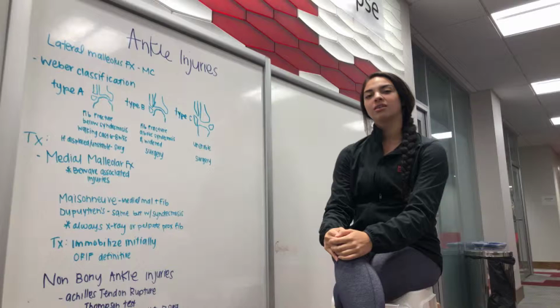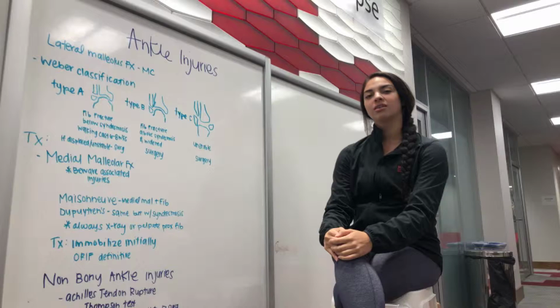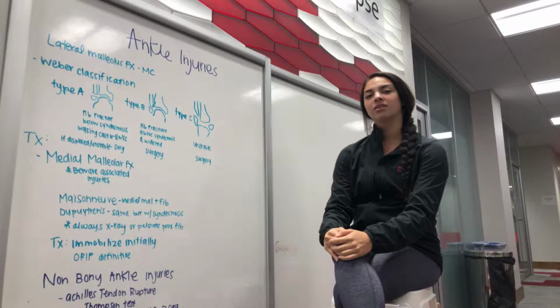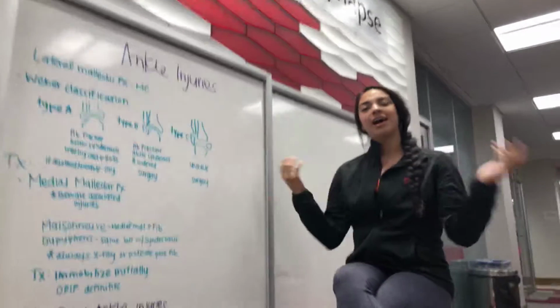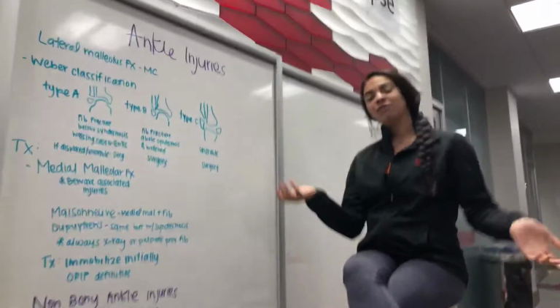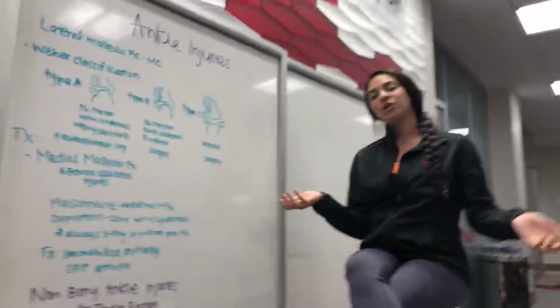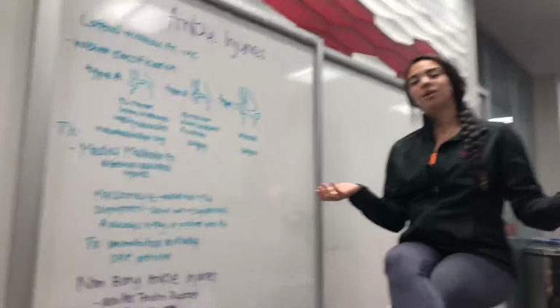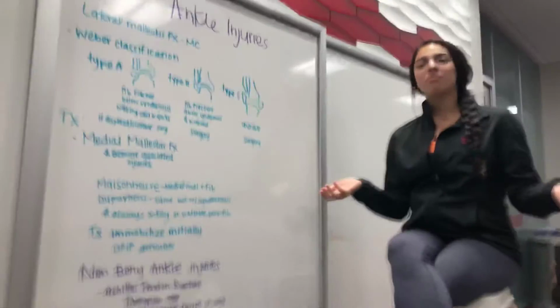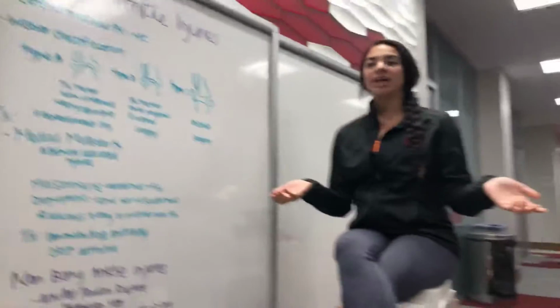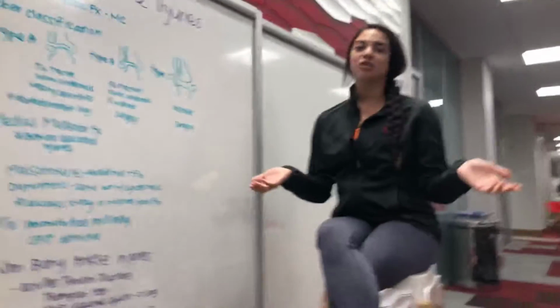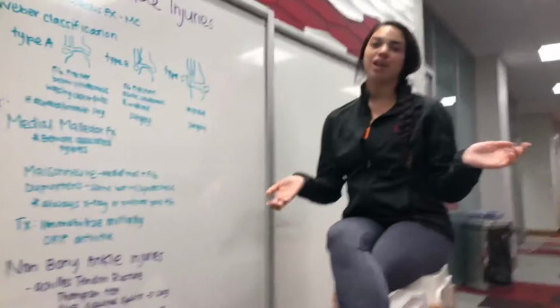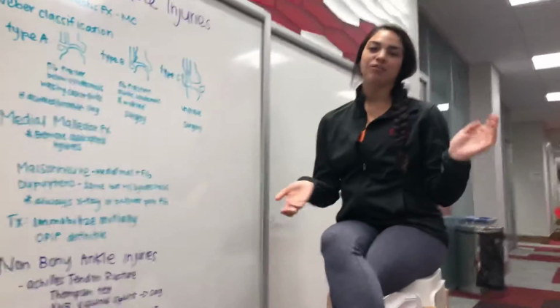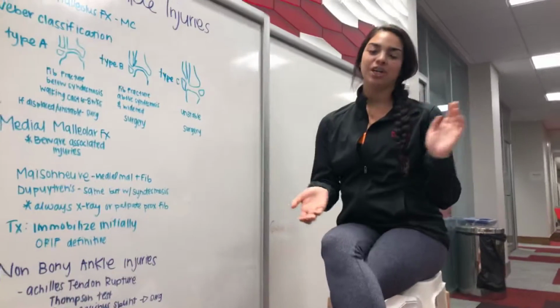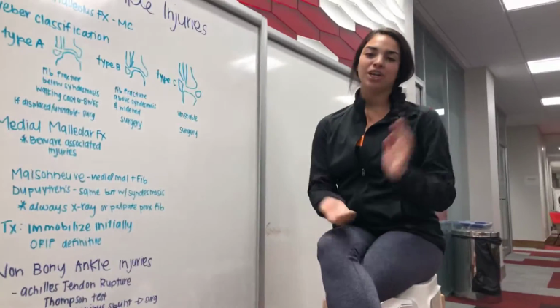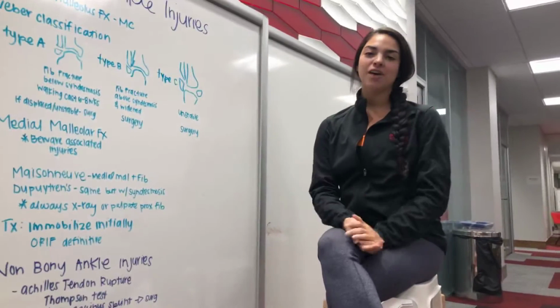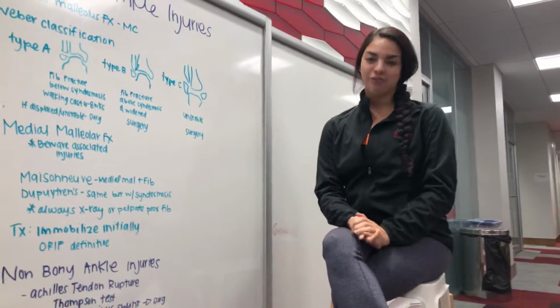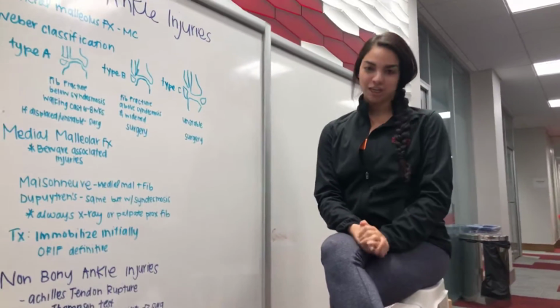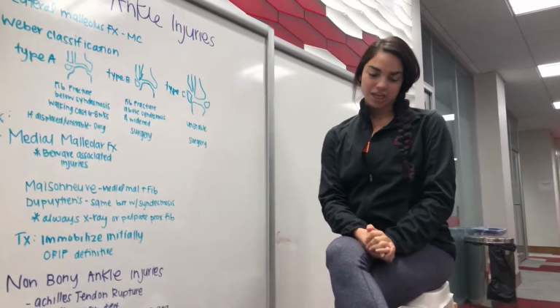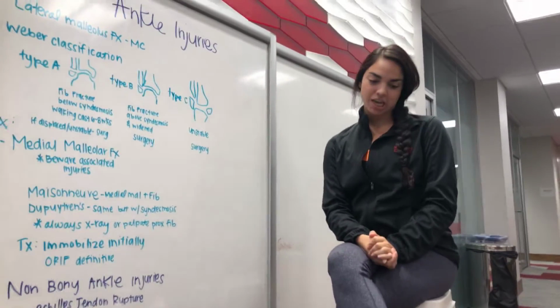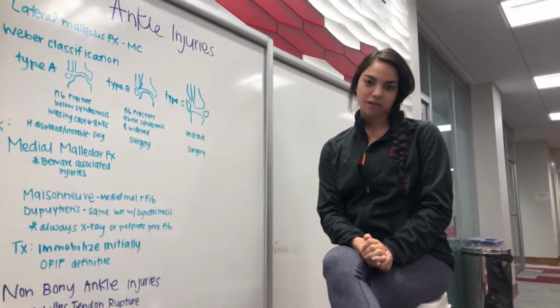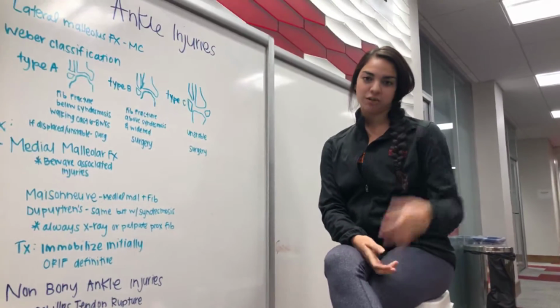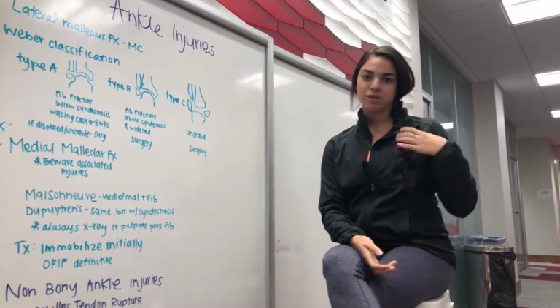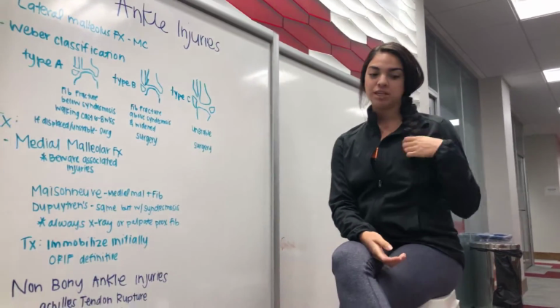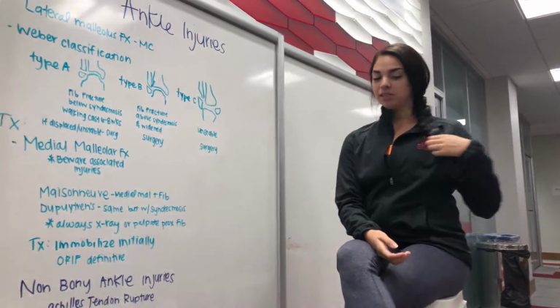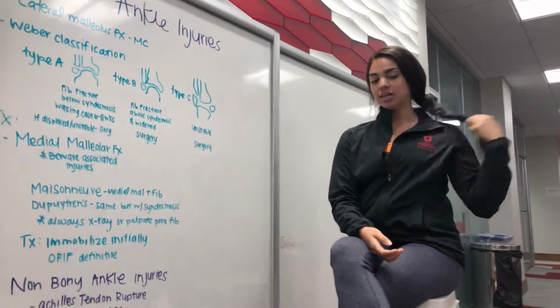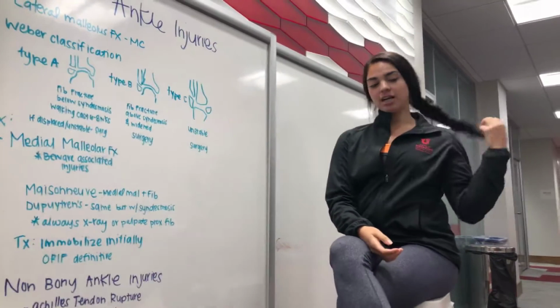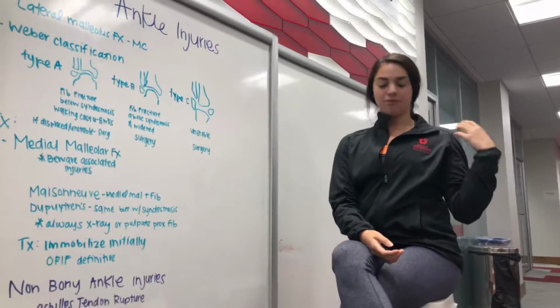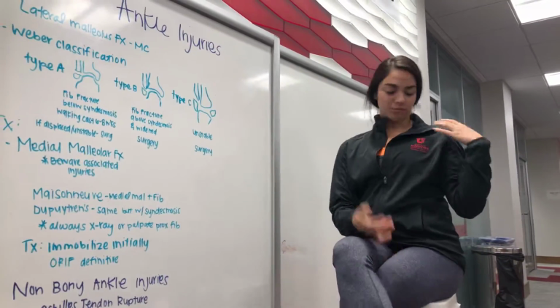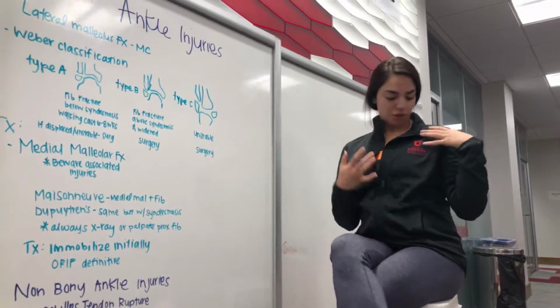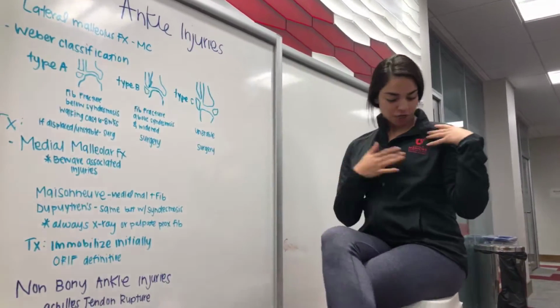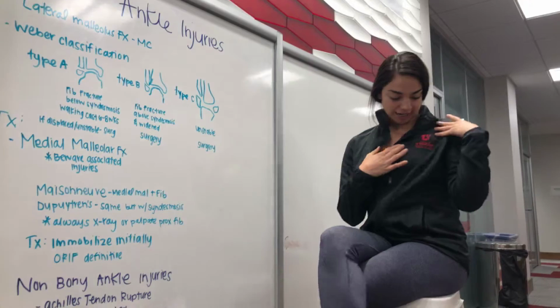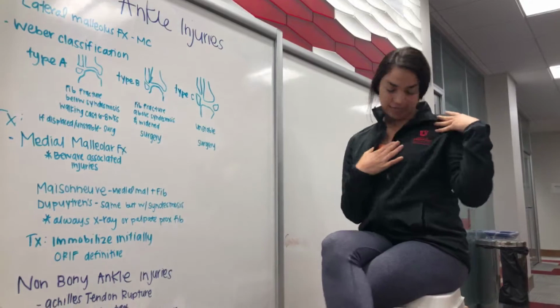Hi everyone, welcome back to Shana and Veronica Know Everything. I want to point out that today I have on my jacket.